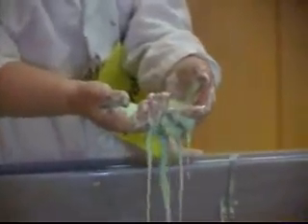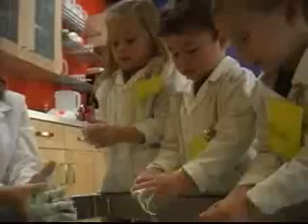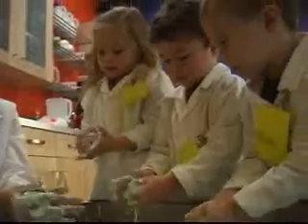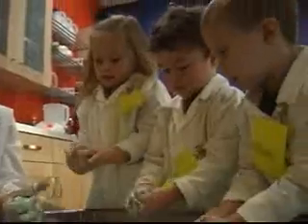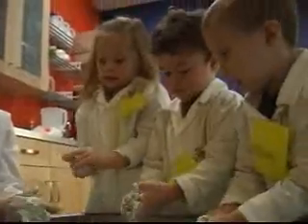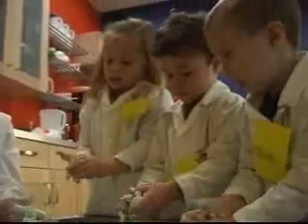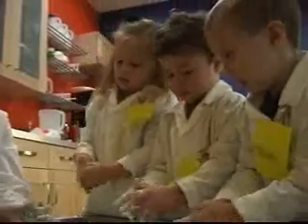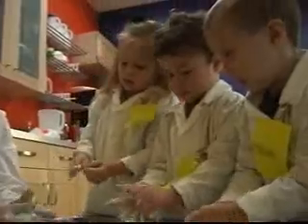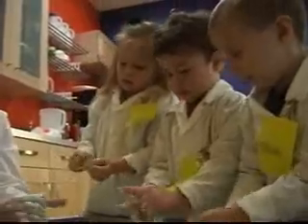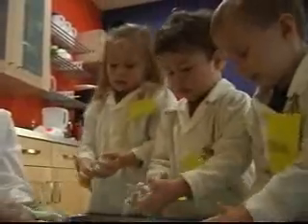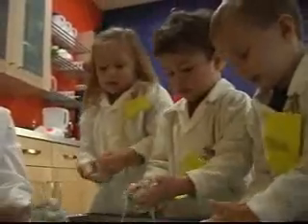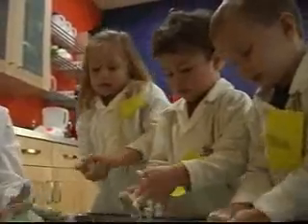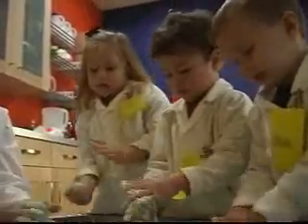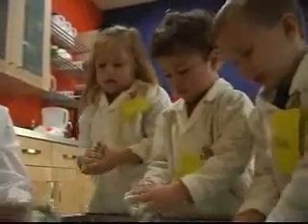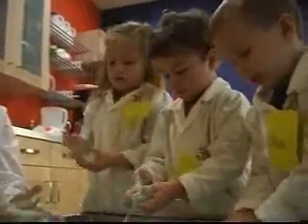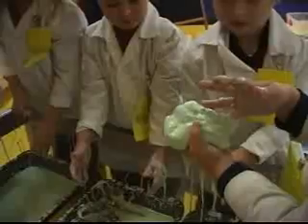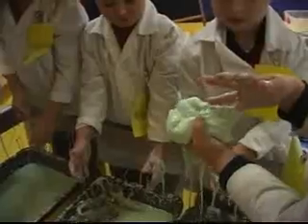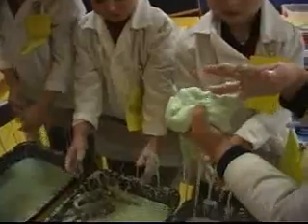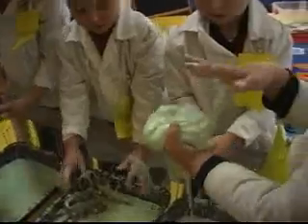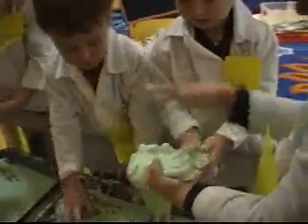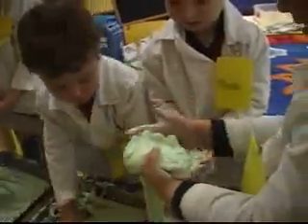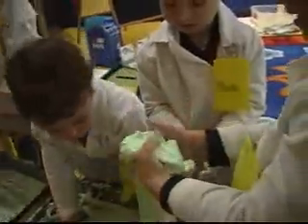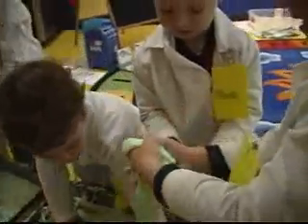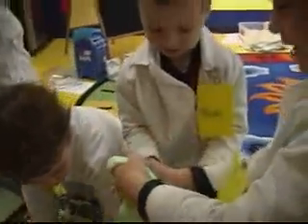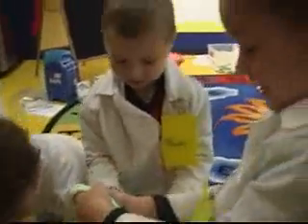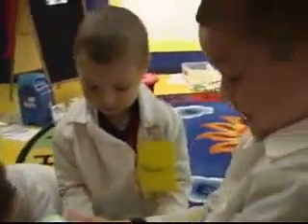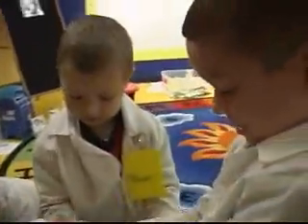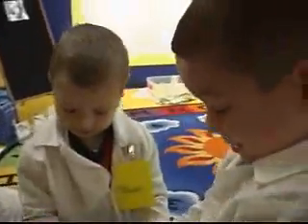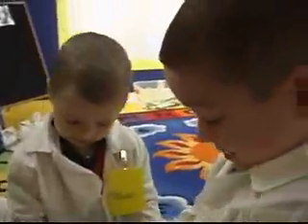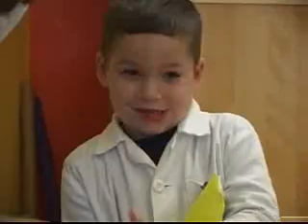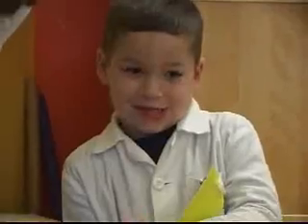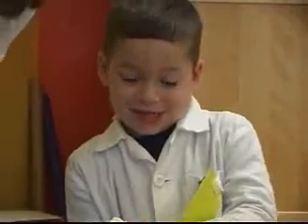We don't use dangerous chemicals. We don't use anything that kids can't dig into themselves. Teachers are there to facilitate, but the kids are the ones who are being the scientists.